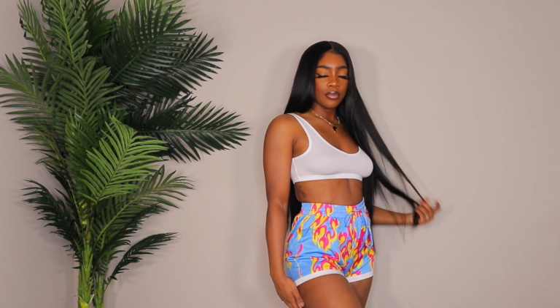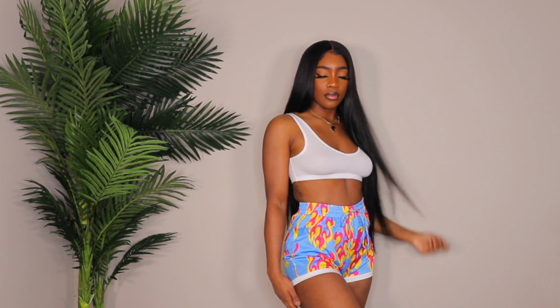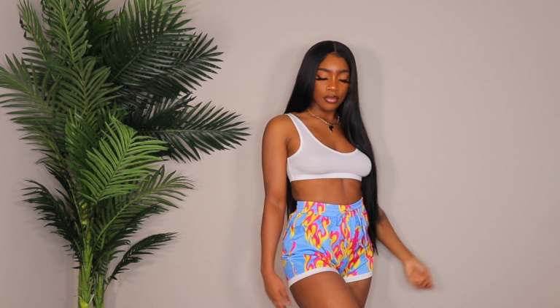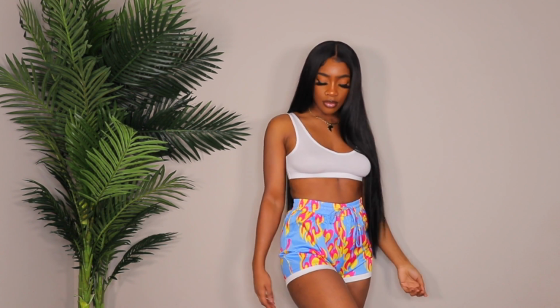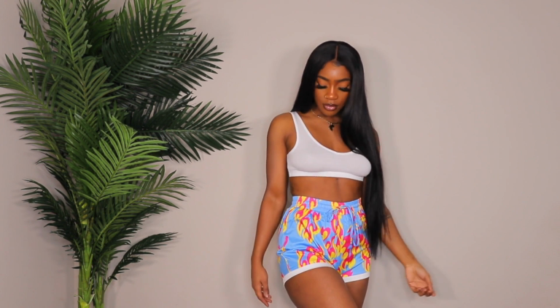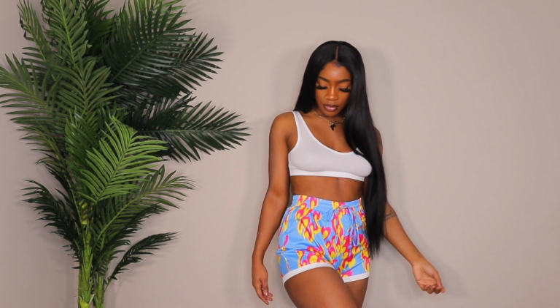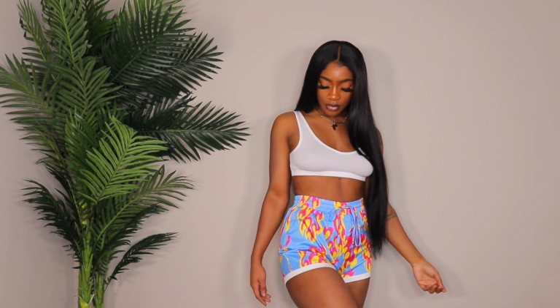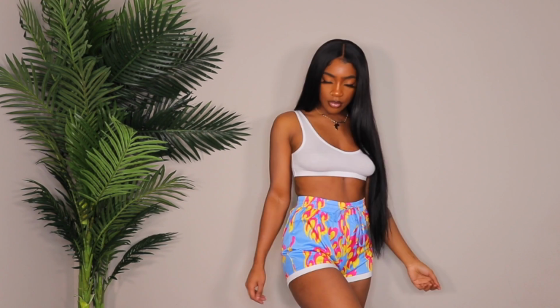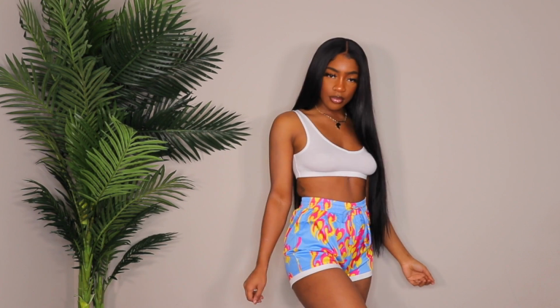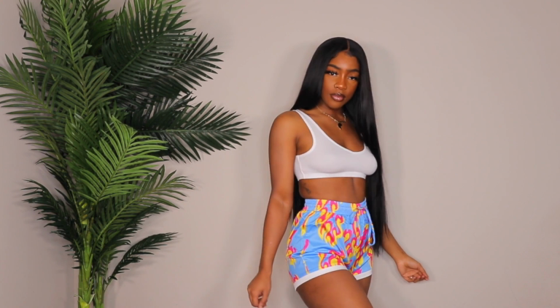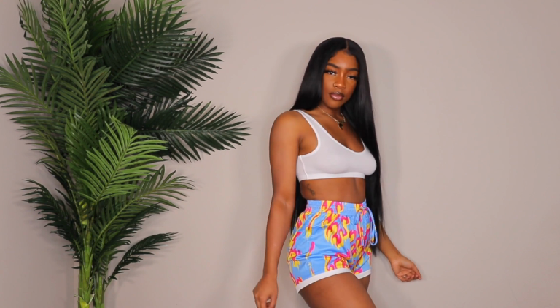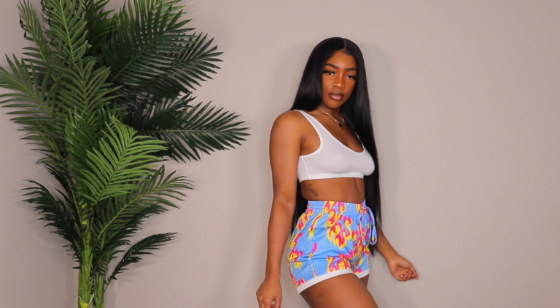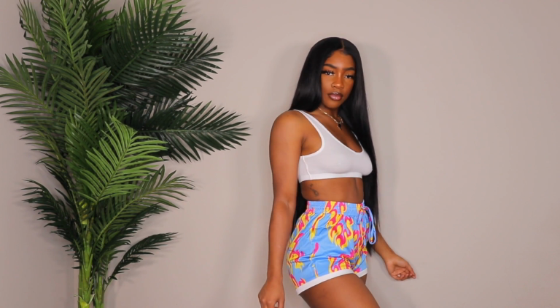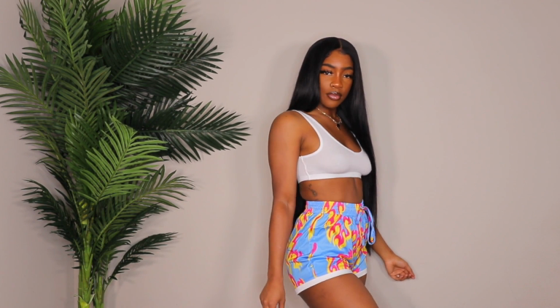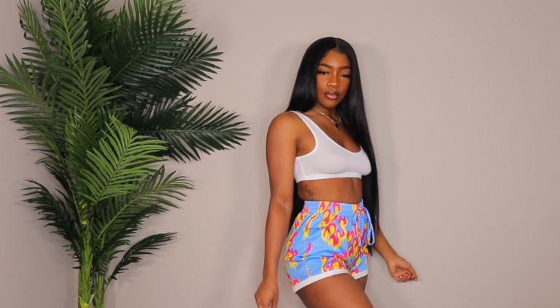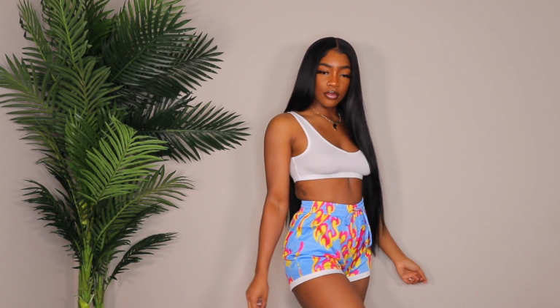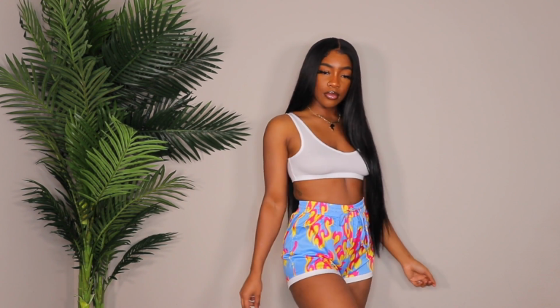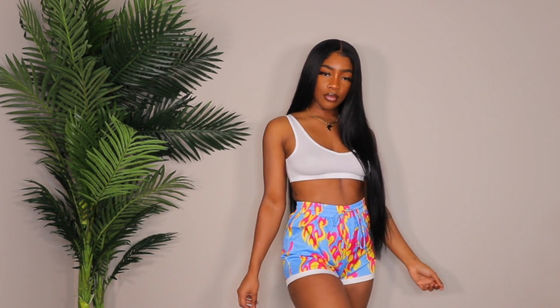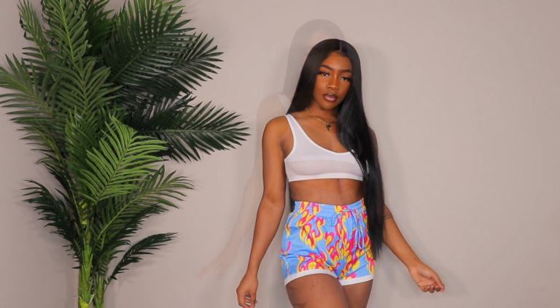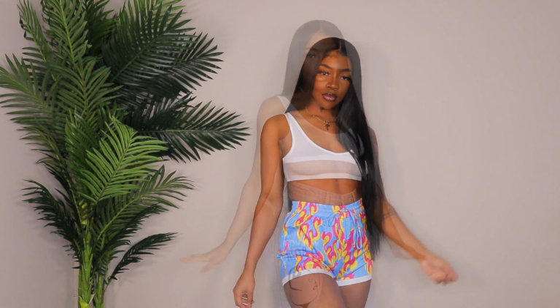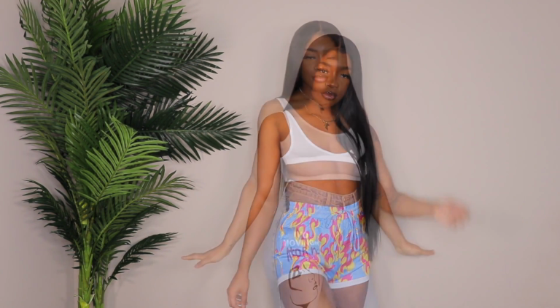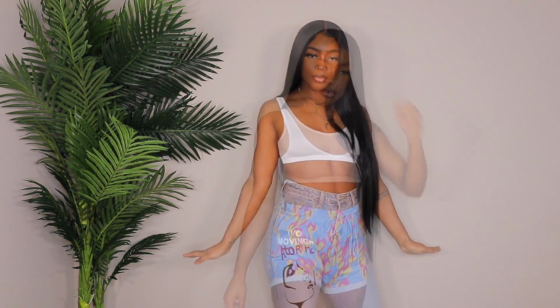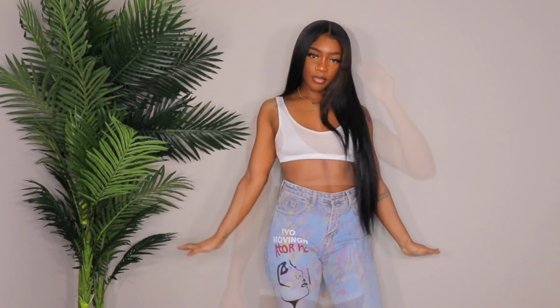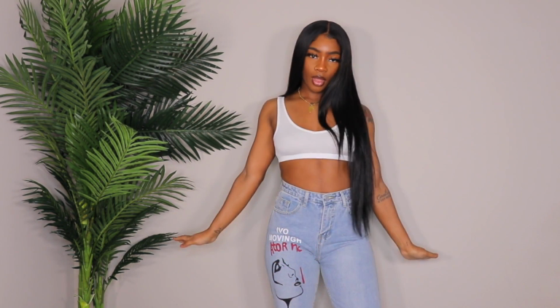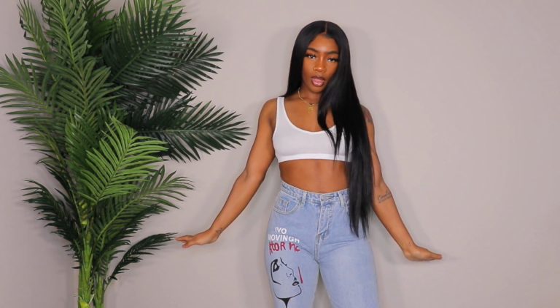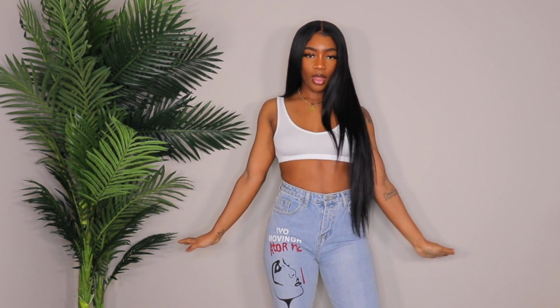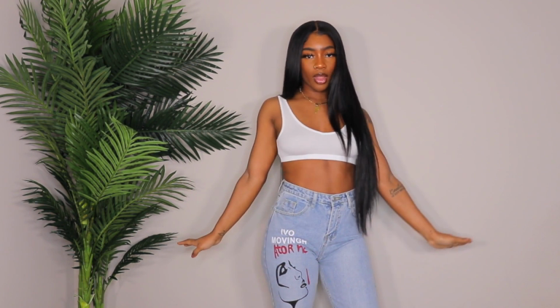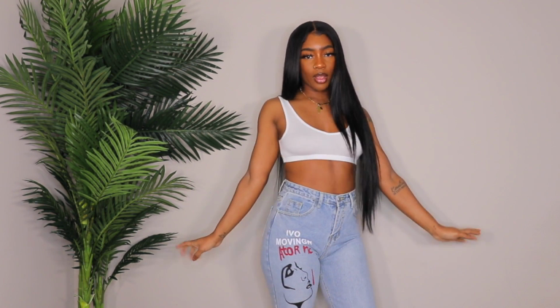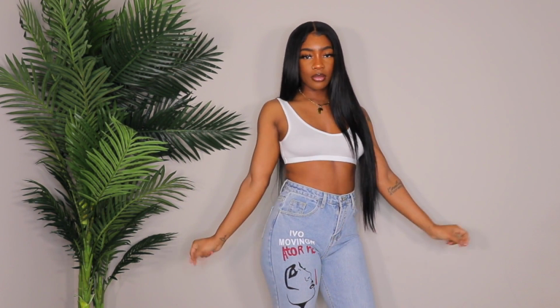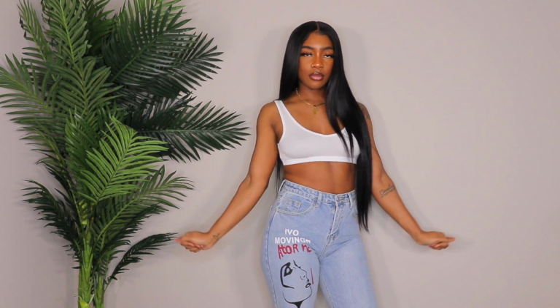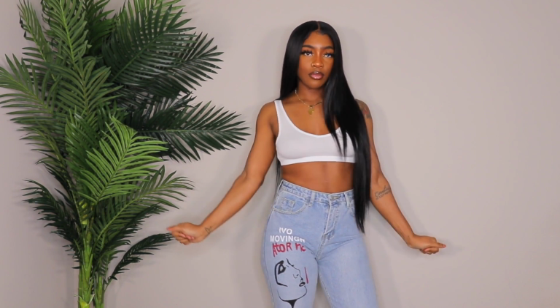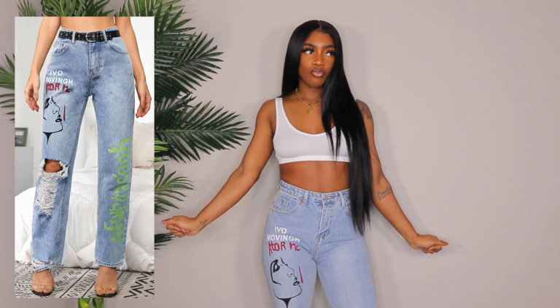Next up are these flame shorts. They're super cute — not something I'd wear out personally since it's not my style, but I'd definitely rock them as loungewear. I got these in a size medium and they're very stretchy with a stretchy waistband and a drawstring that works so you can cinch them in.